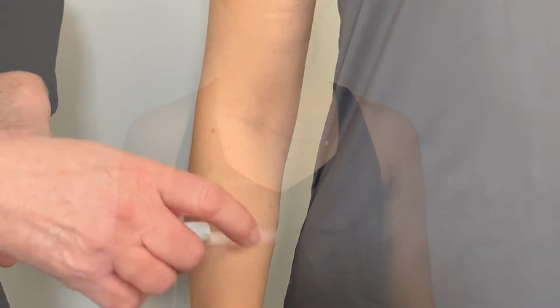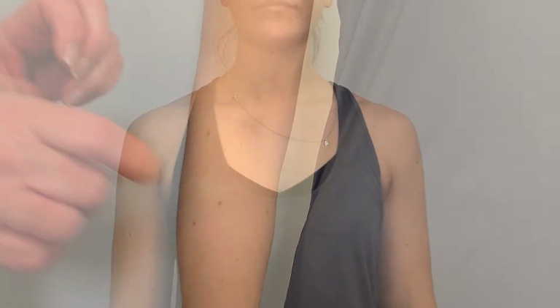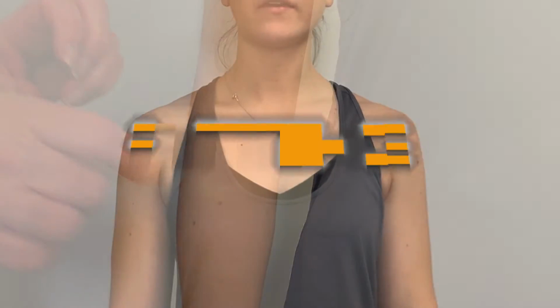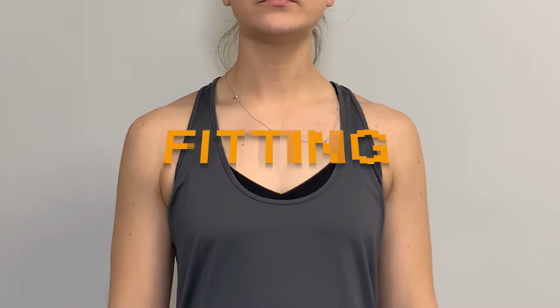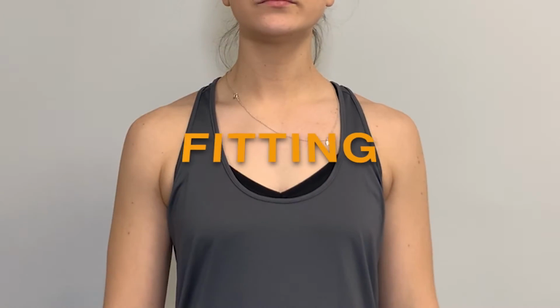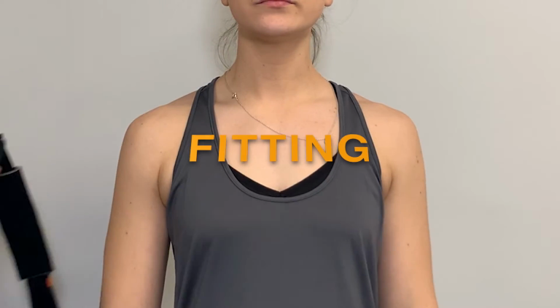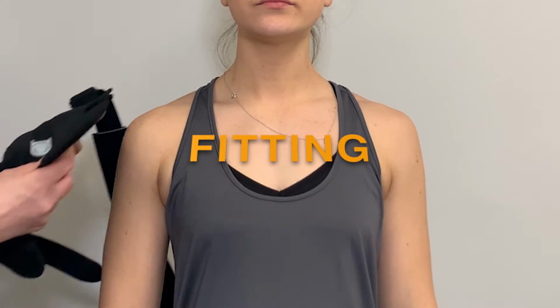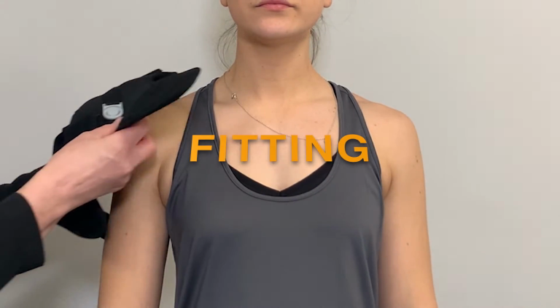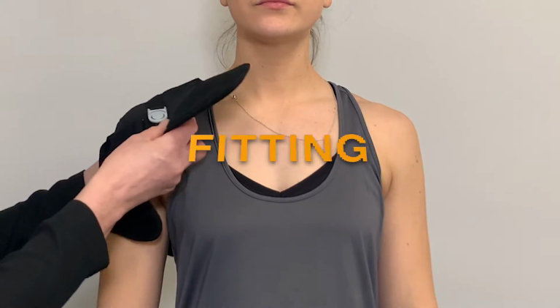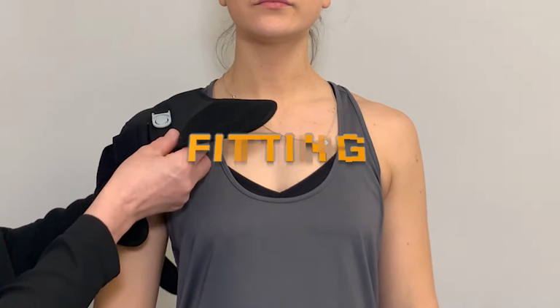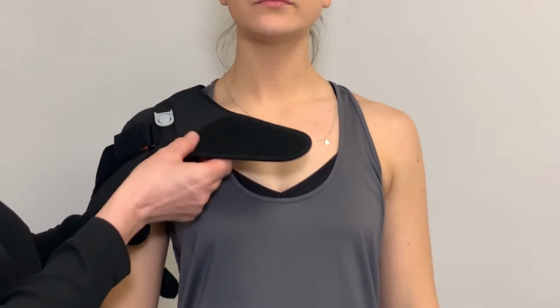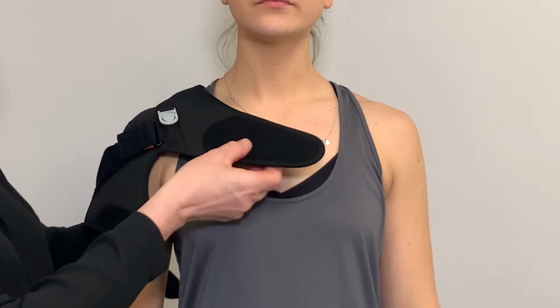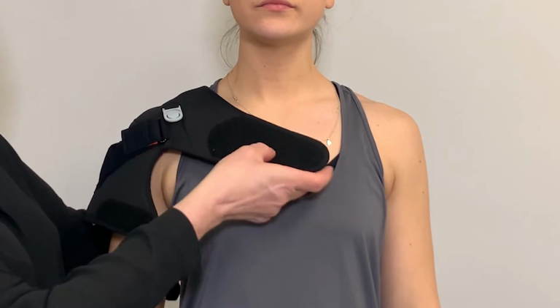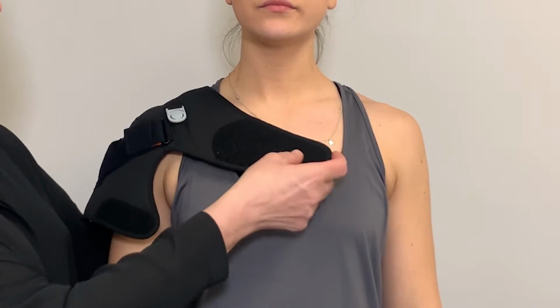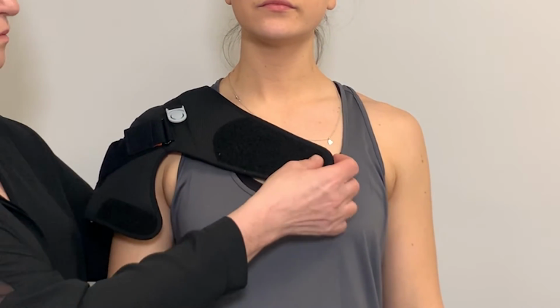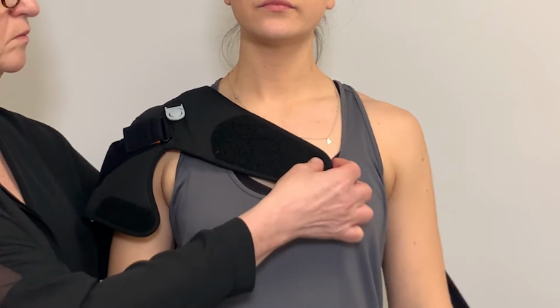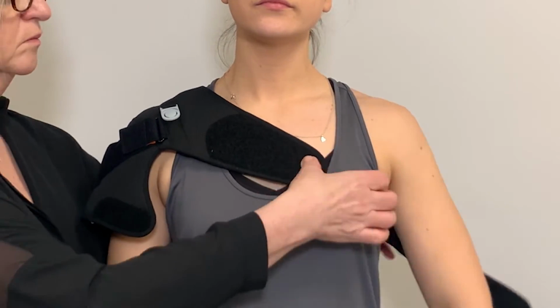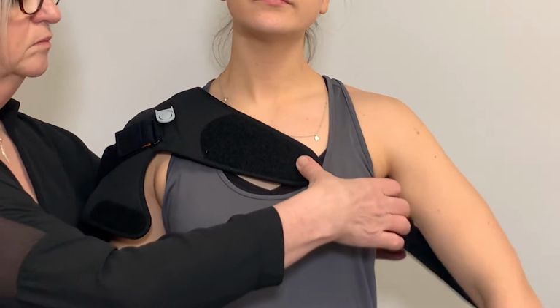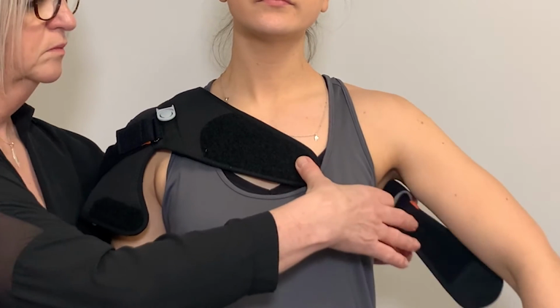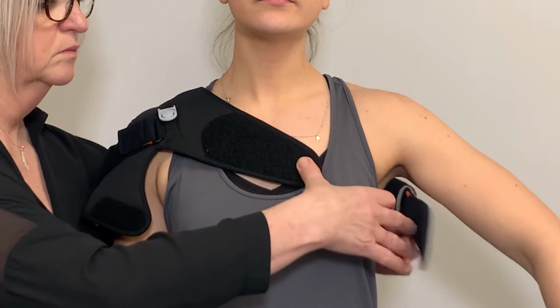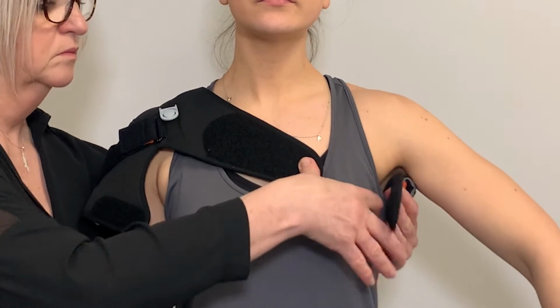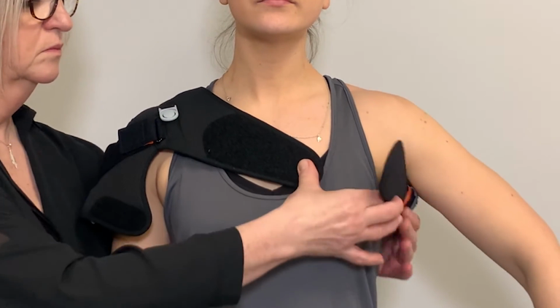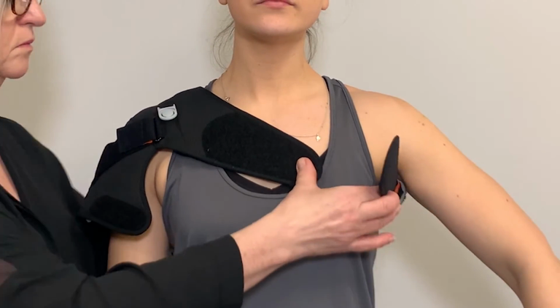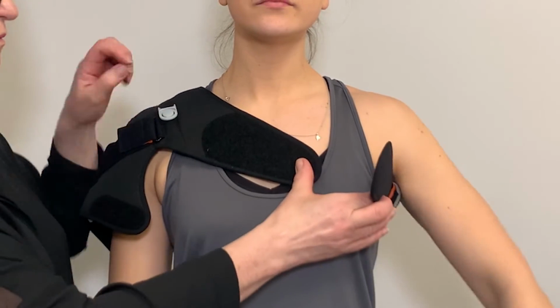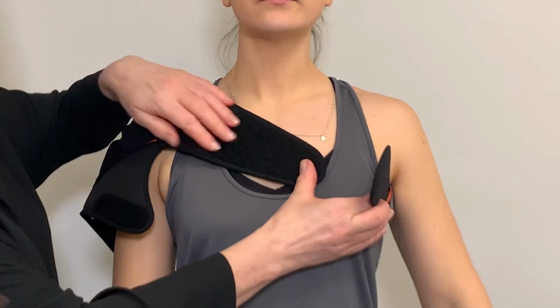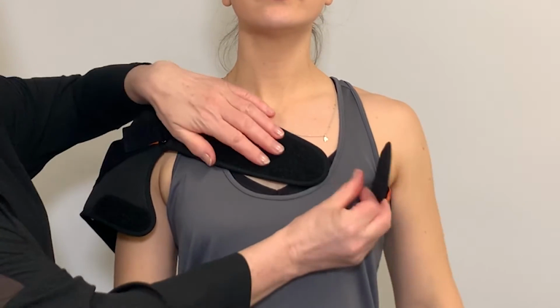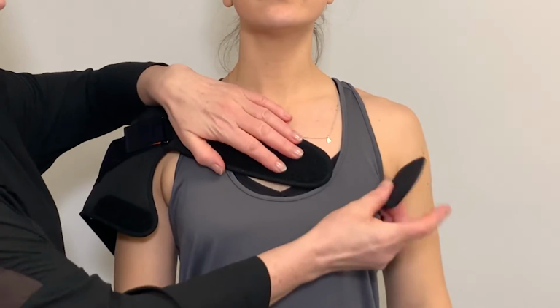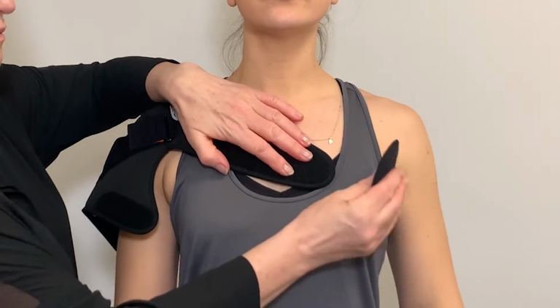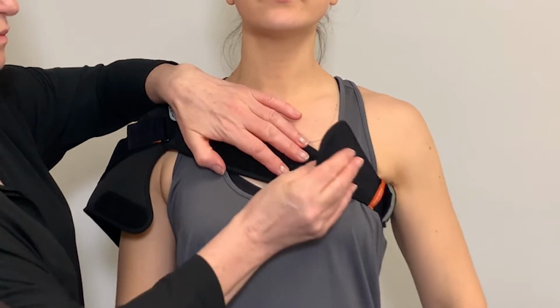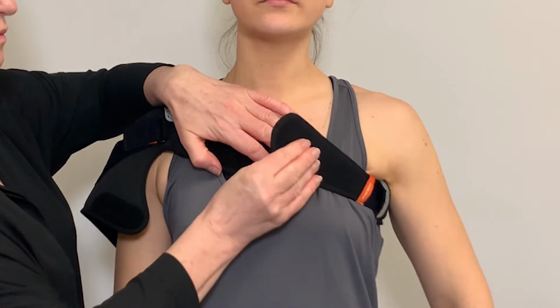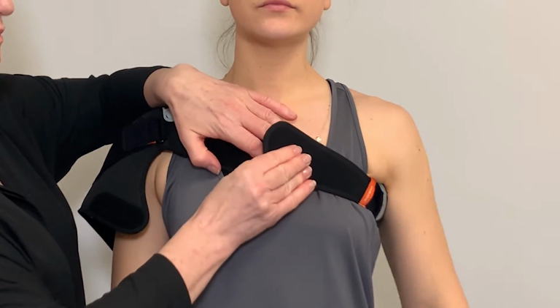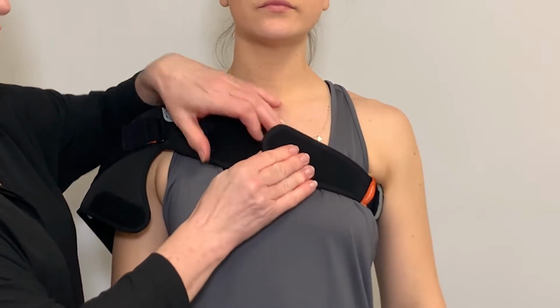To fit the brace, first apply the shoulder element and close the chest strap and the hook and loop strap on the upper arm.